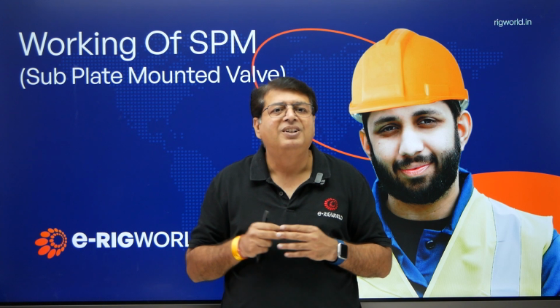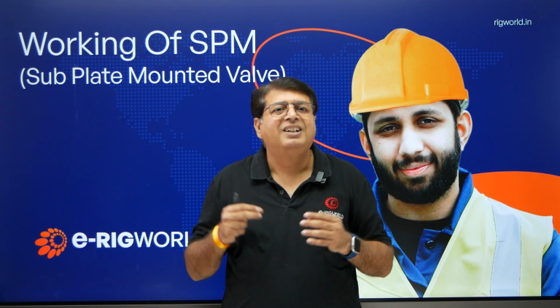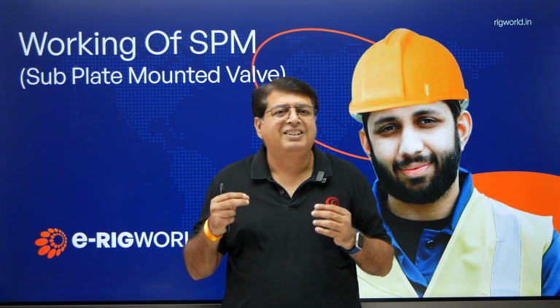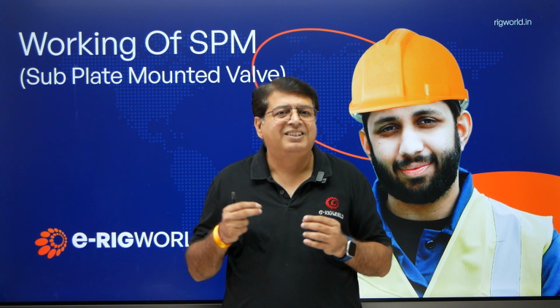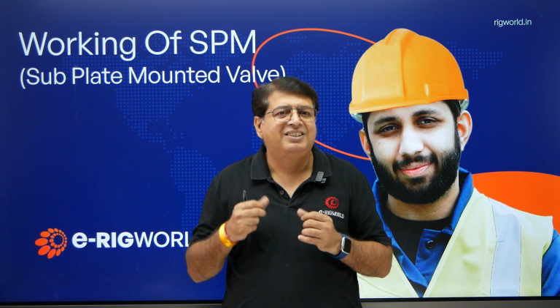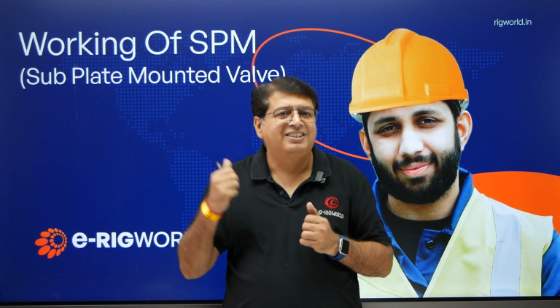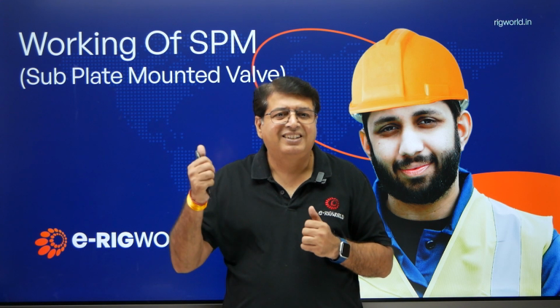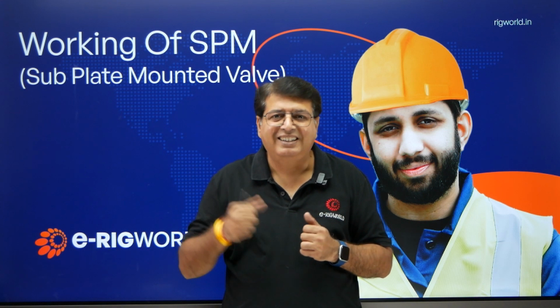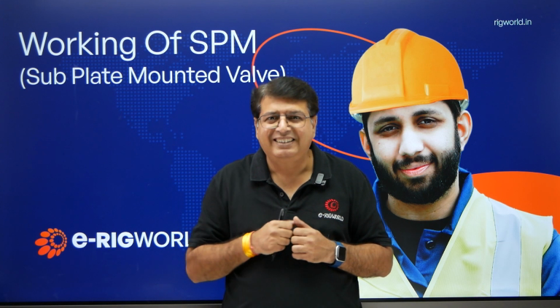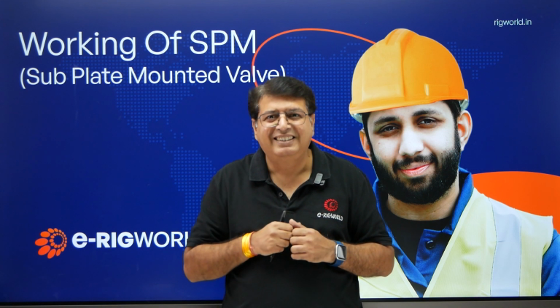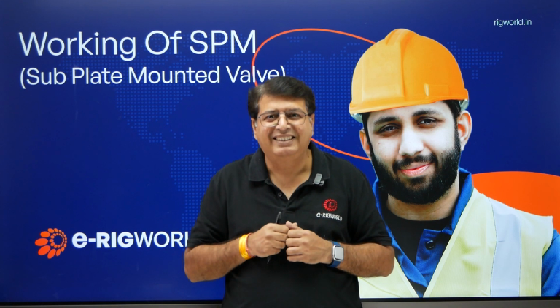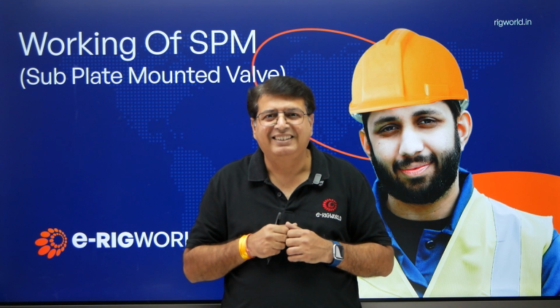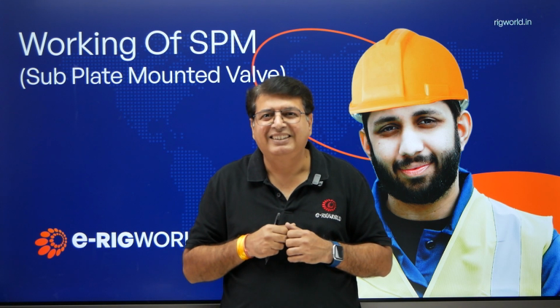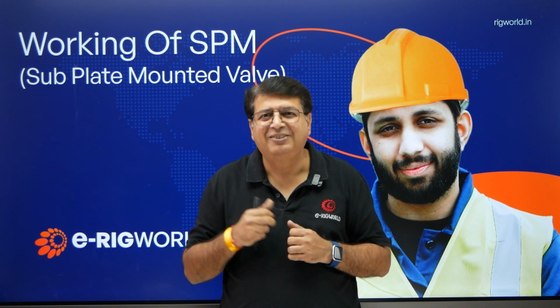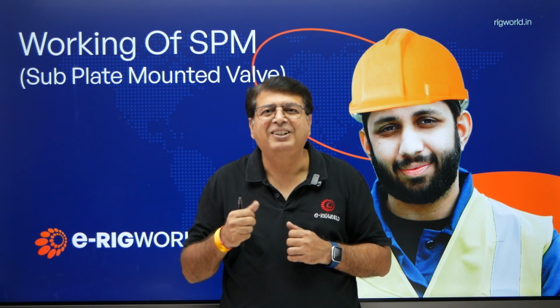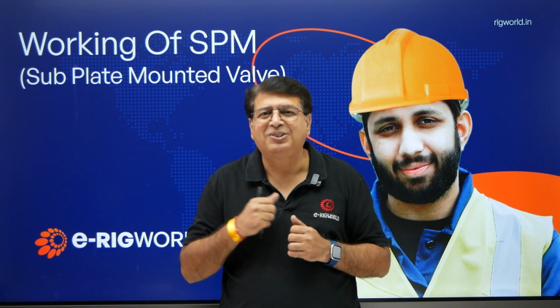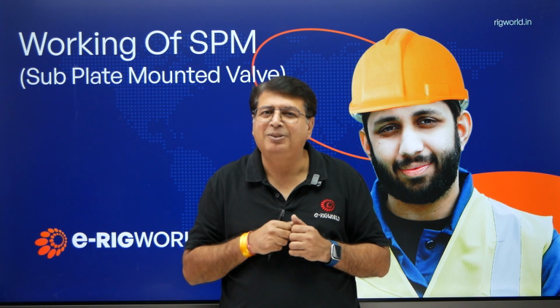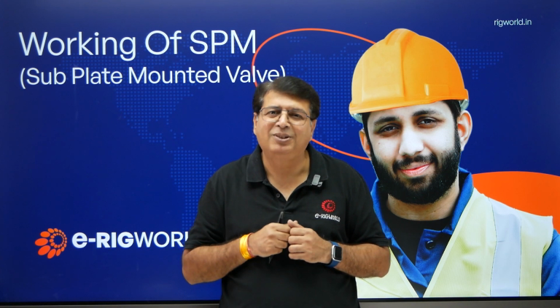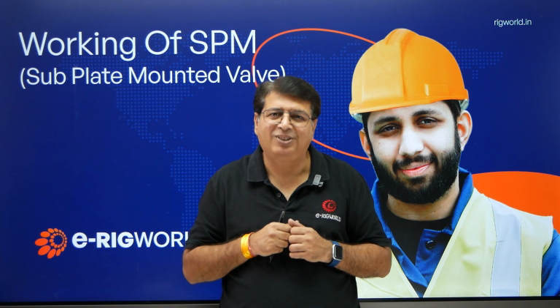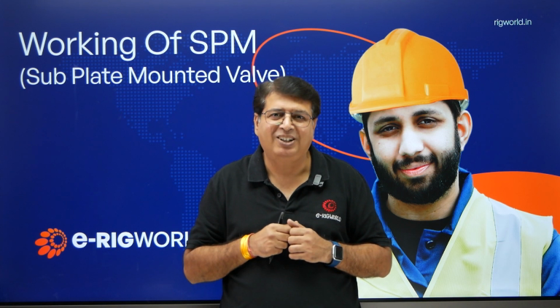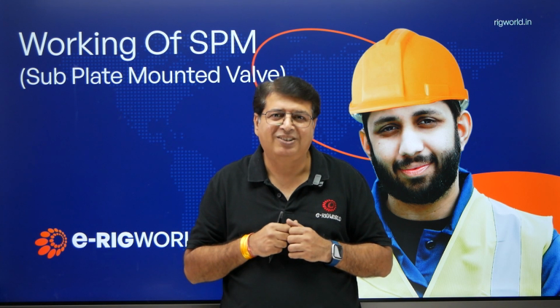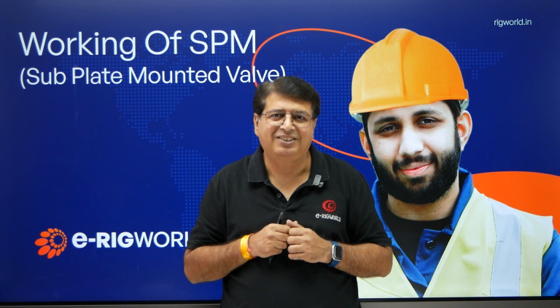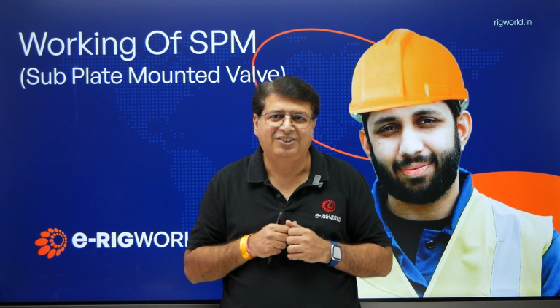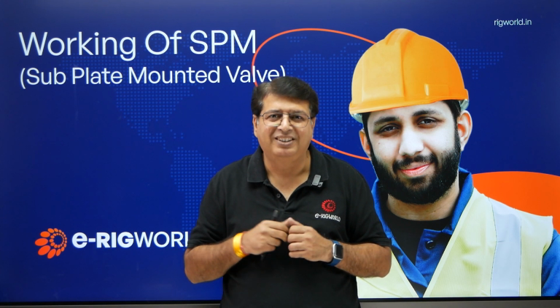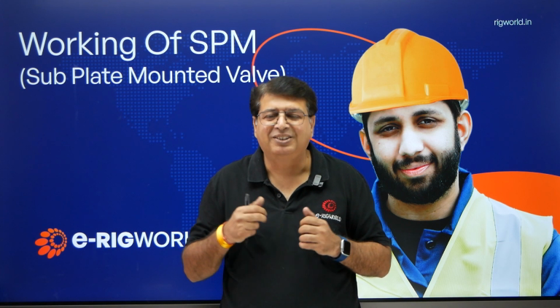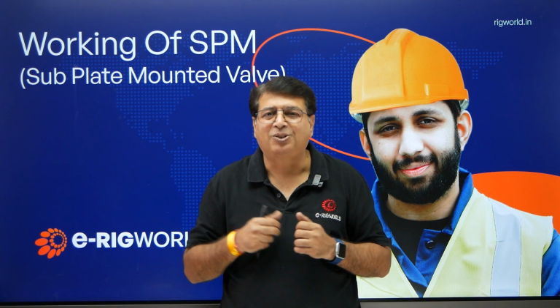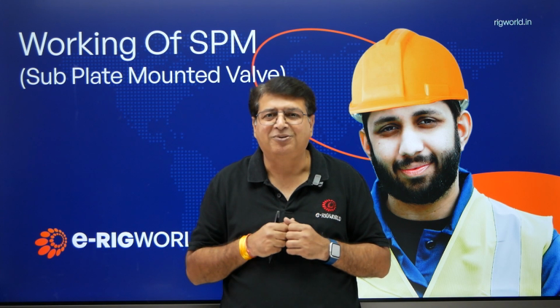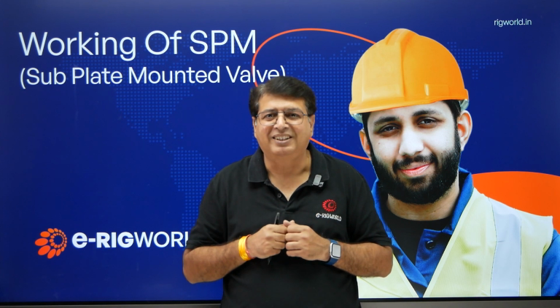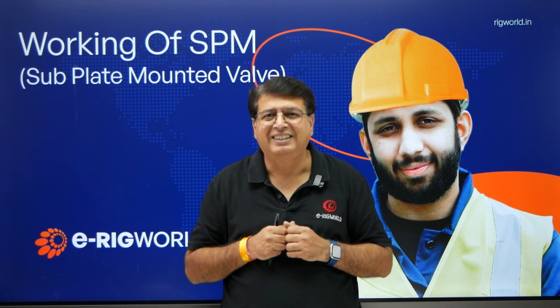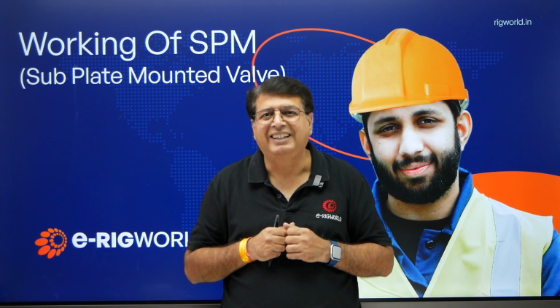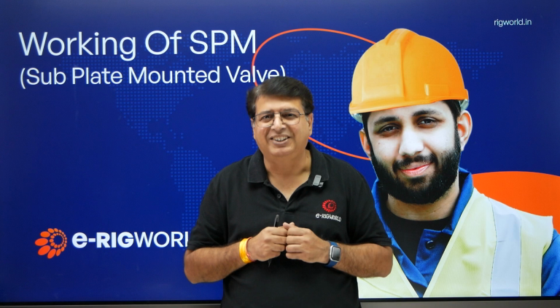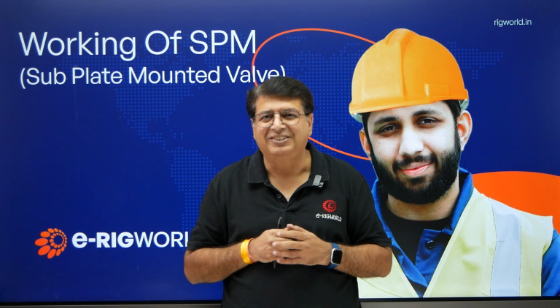Cheers guys, very soon we'll be rolling out this module. Thank you.